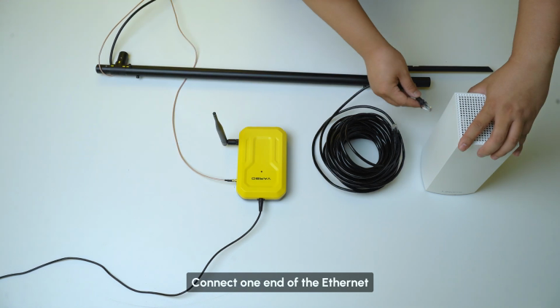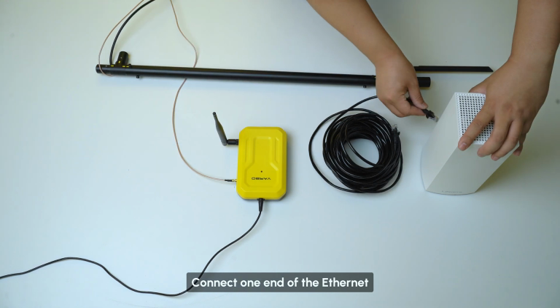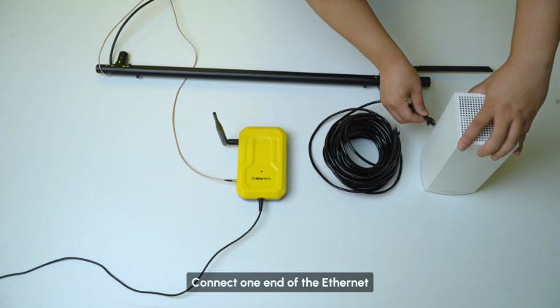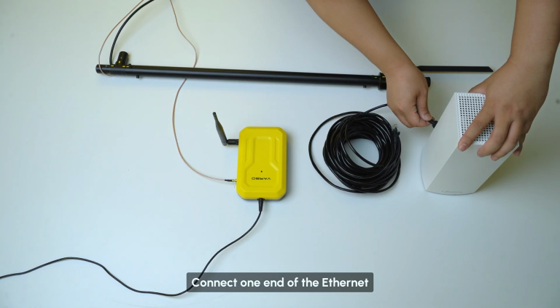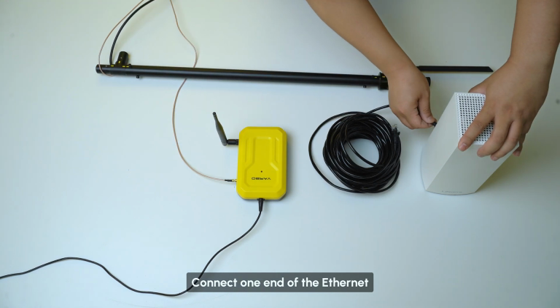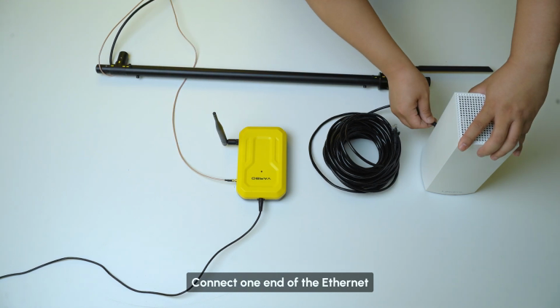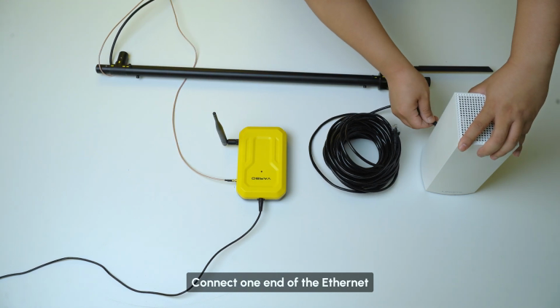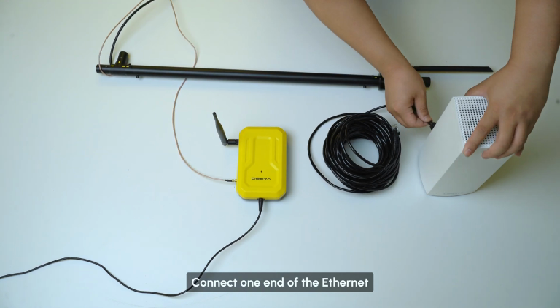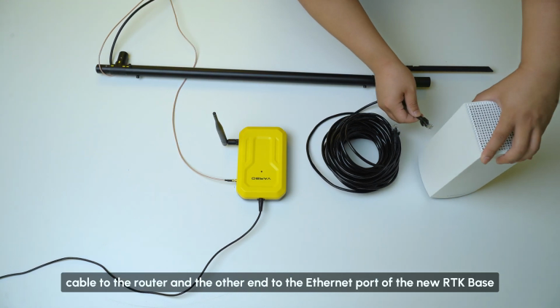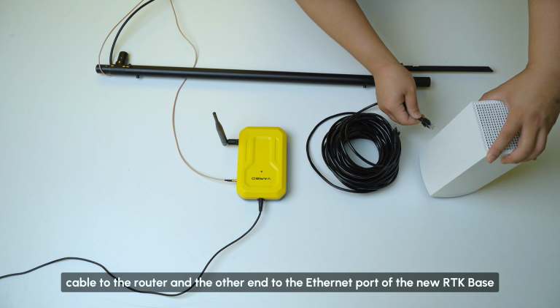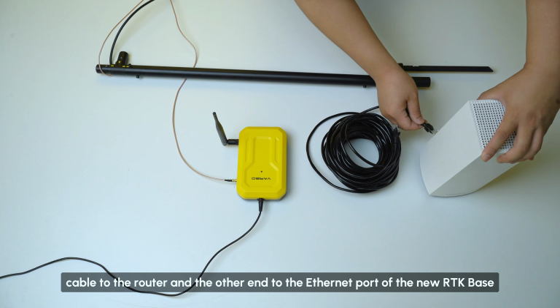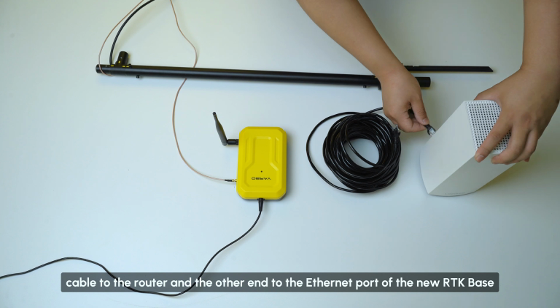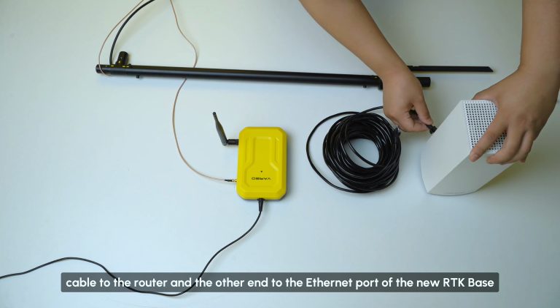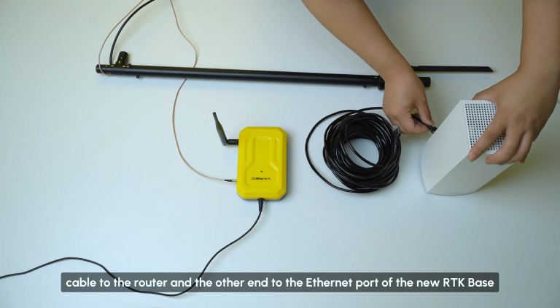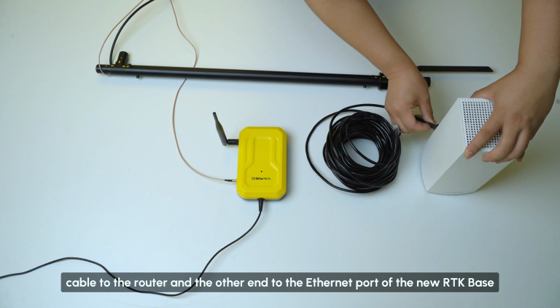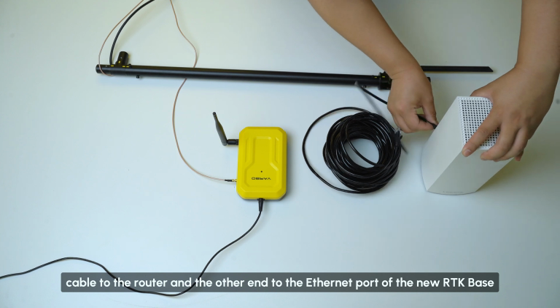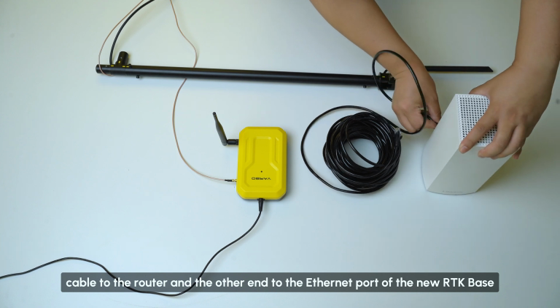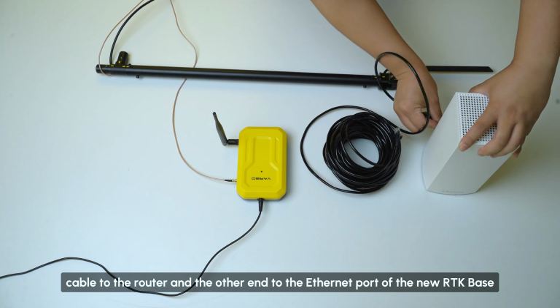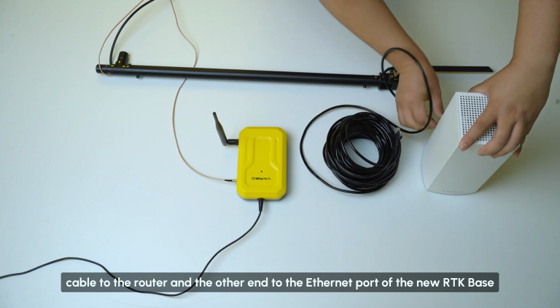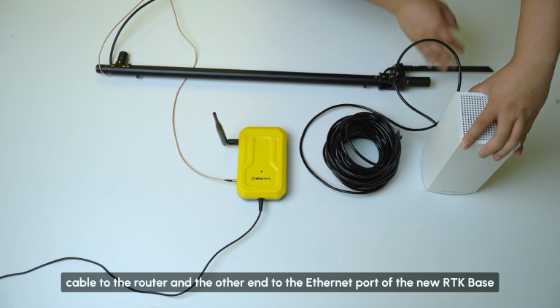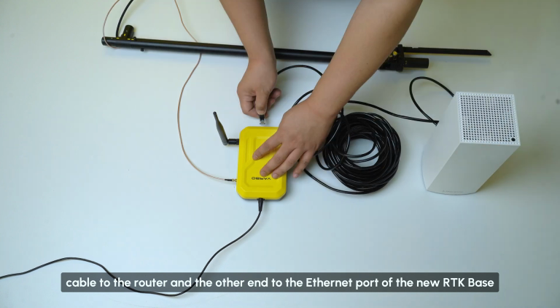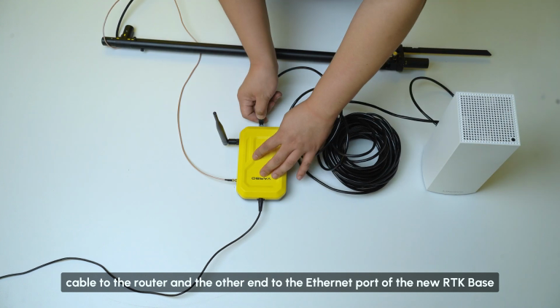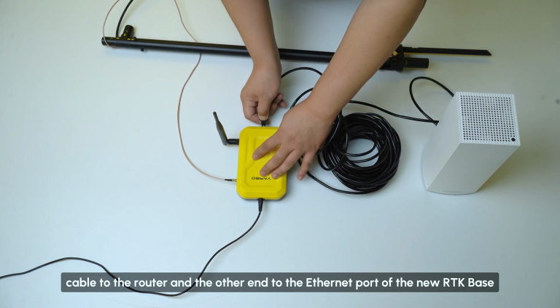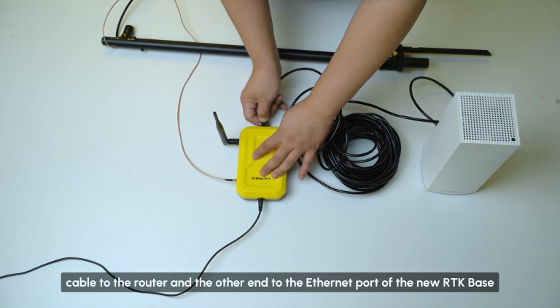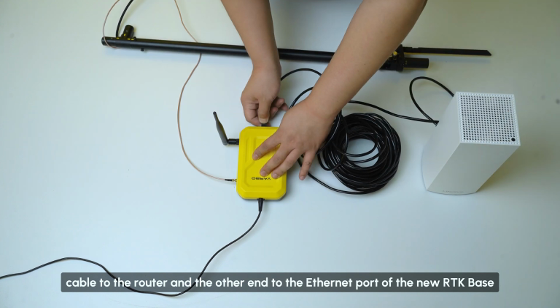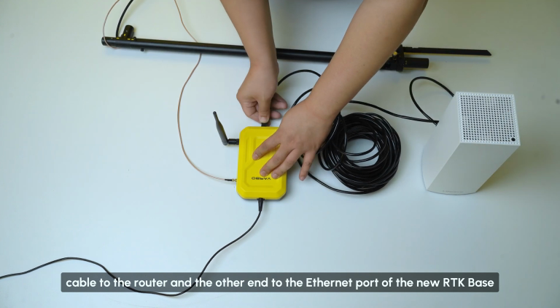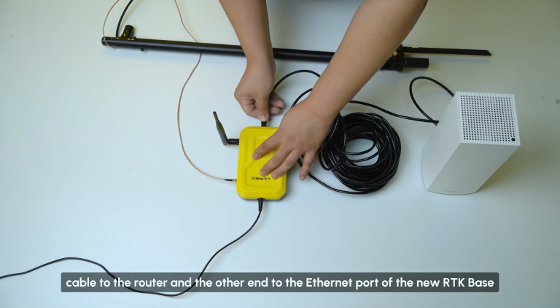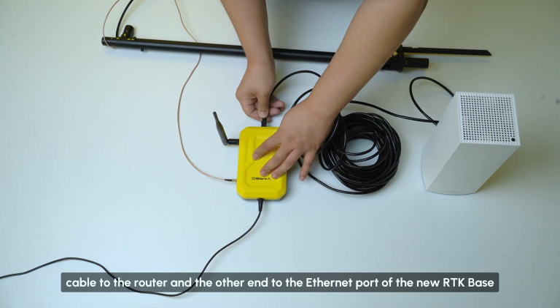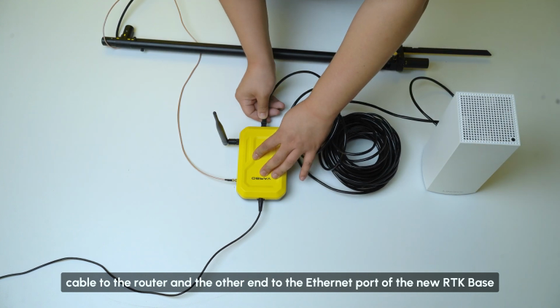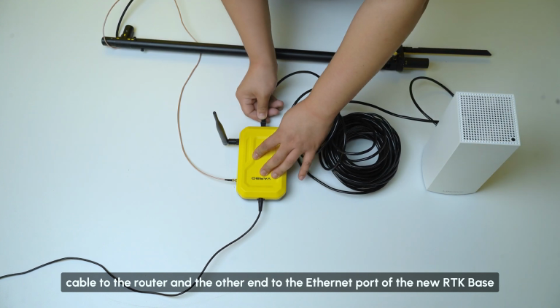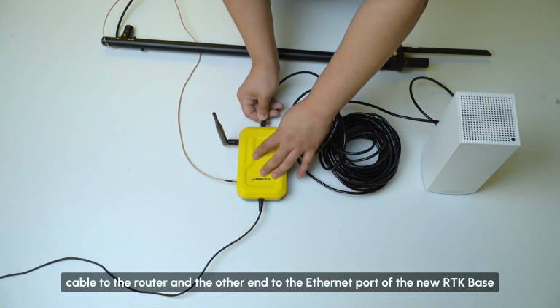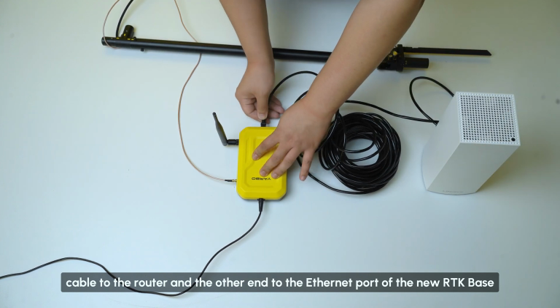Connect one end of the Ethernet cable to the router and the other end to the Ethernet port of the new RTK base.